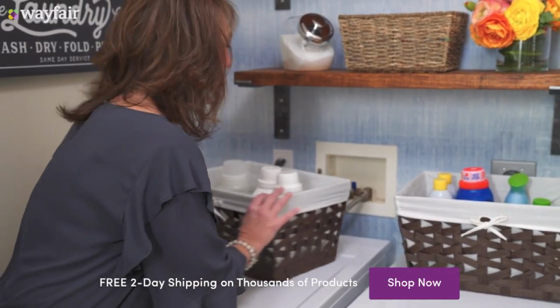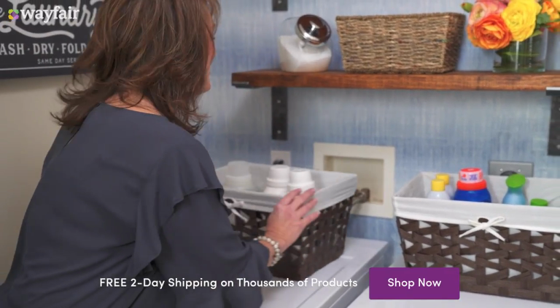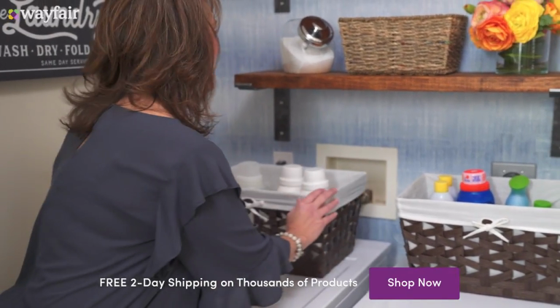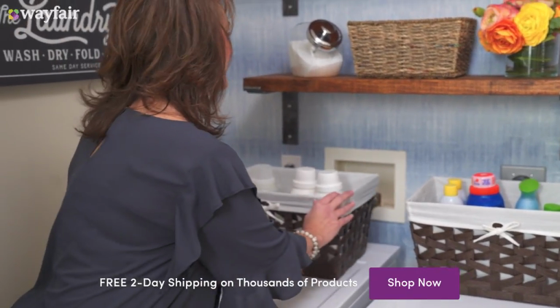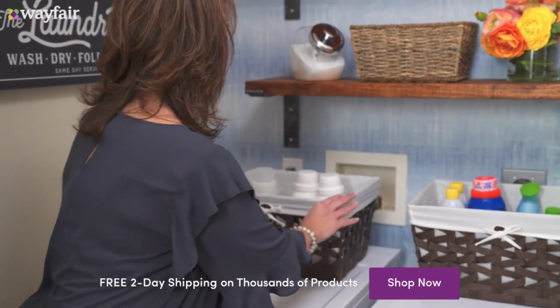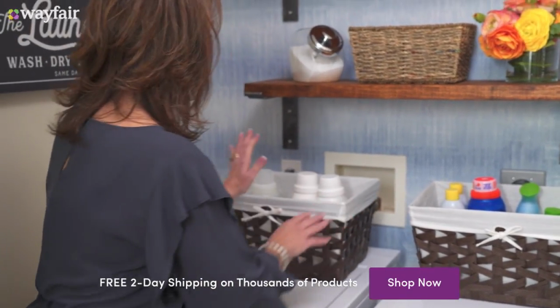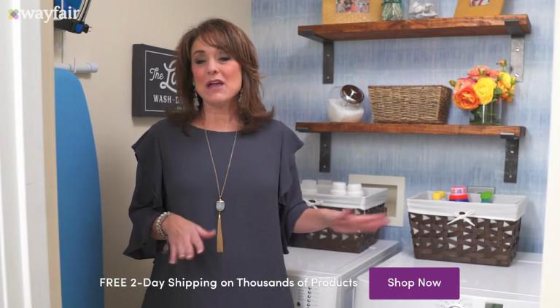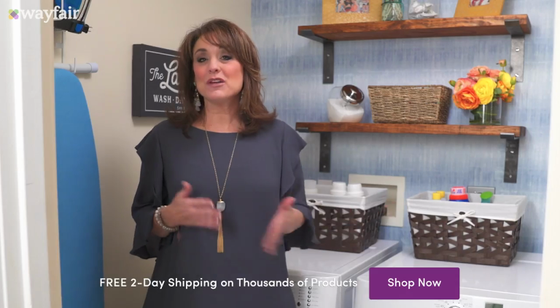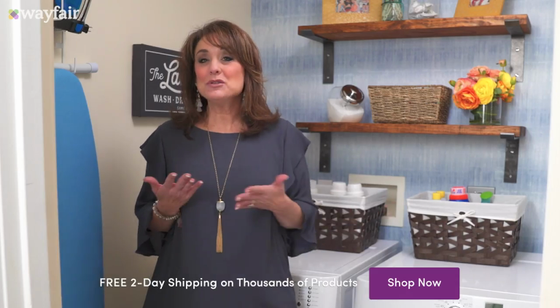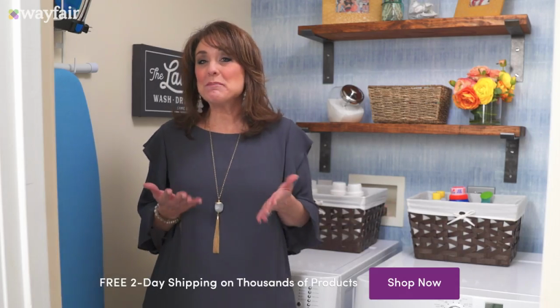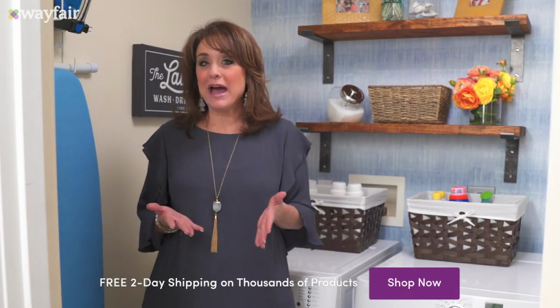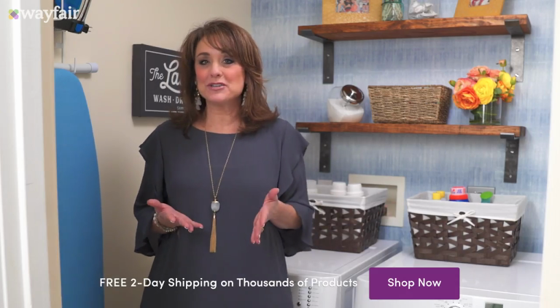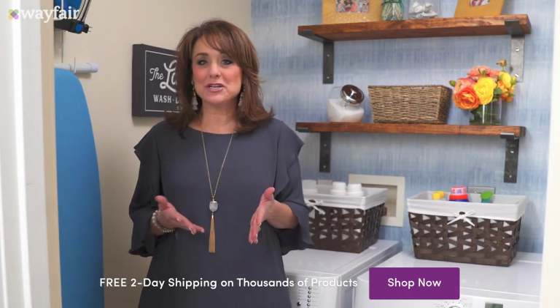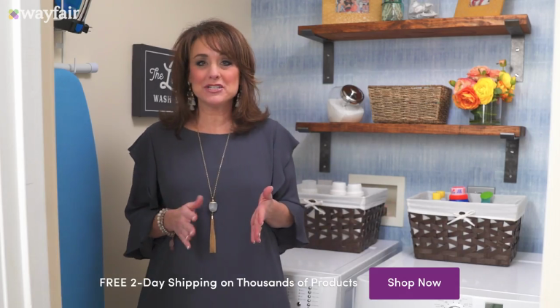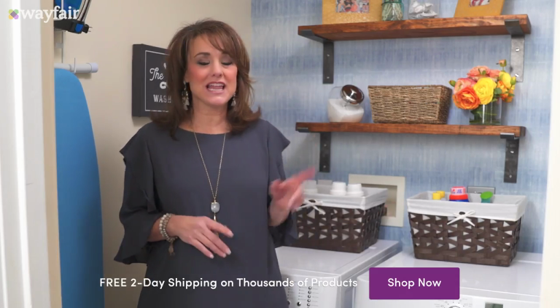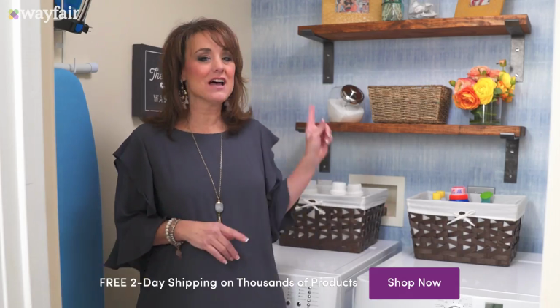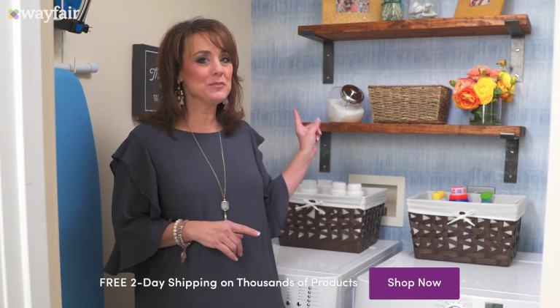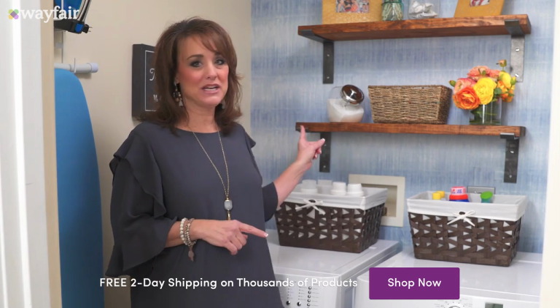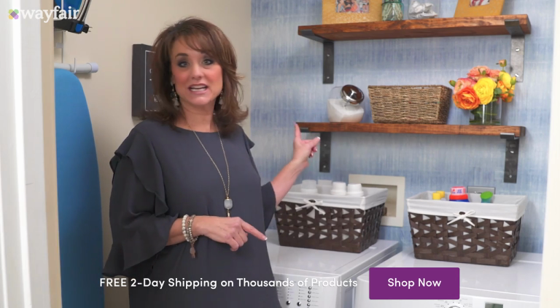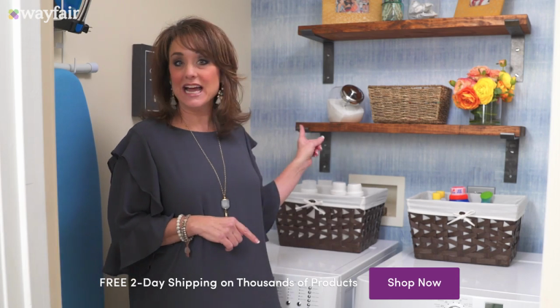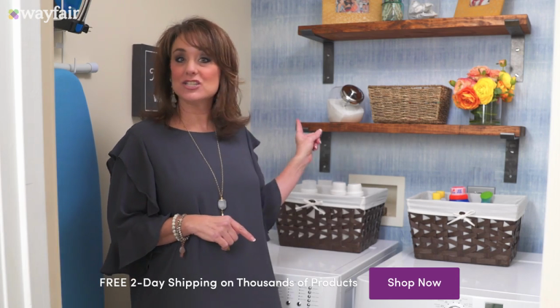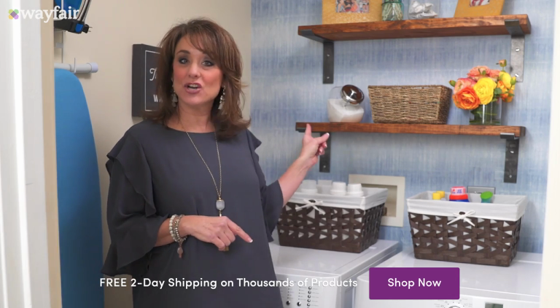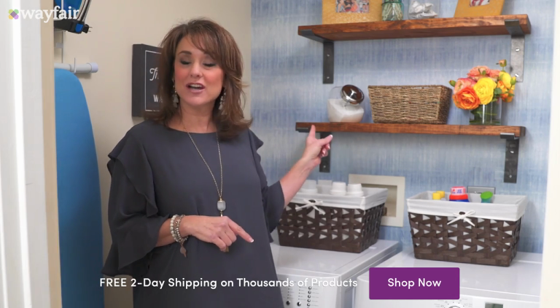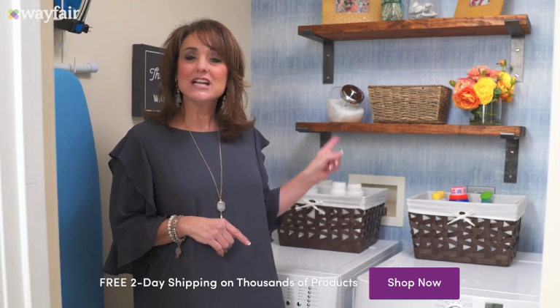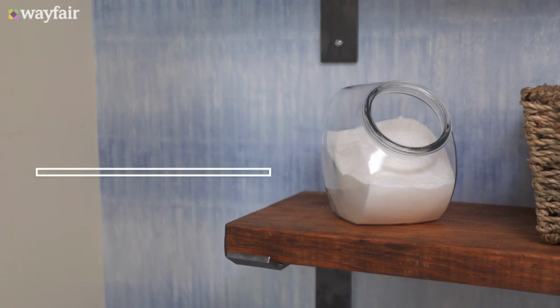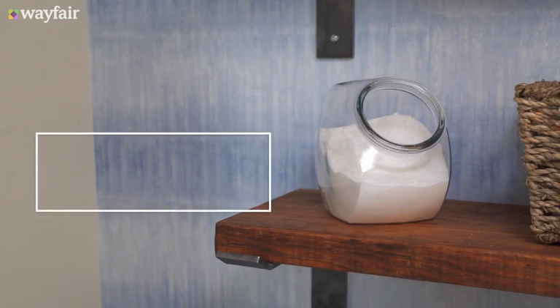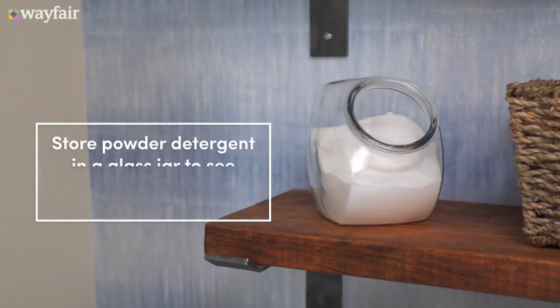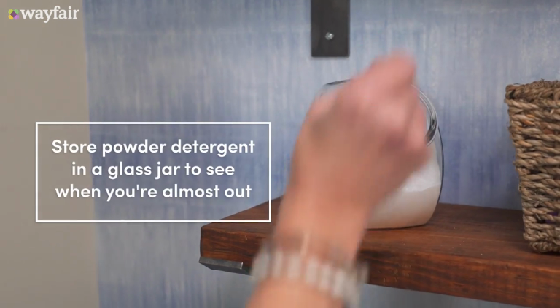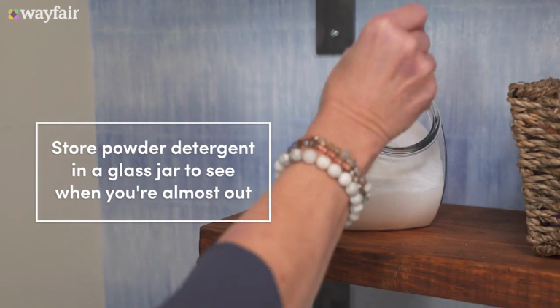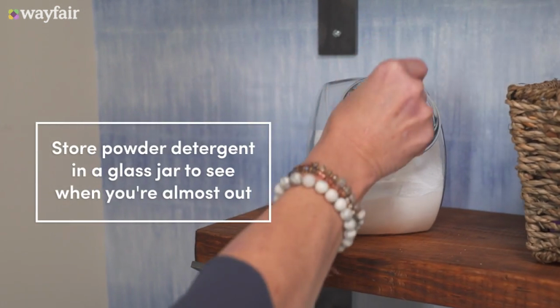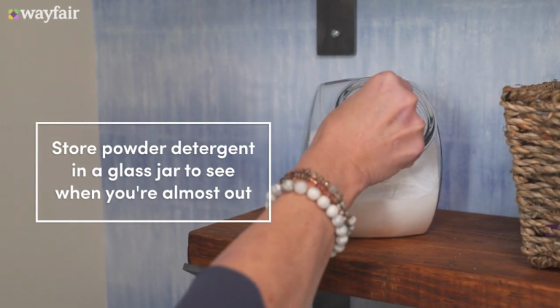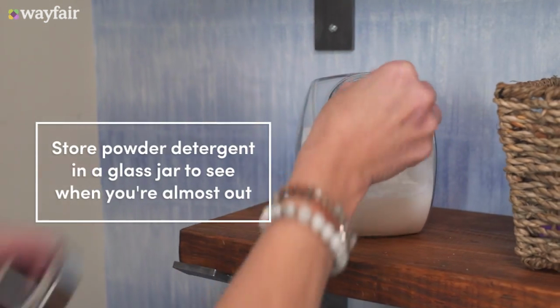You gotta love that. And when I'm using powder detergent, I love to put it in a glass jar so I can see when it's running low.